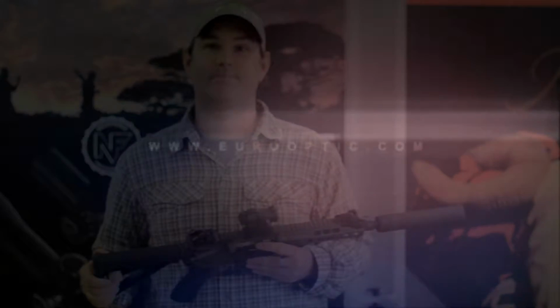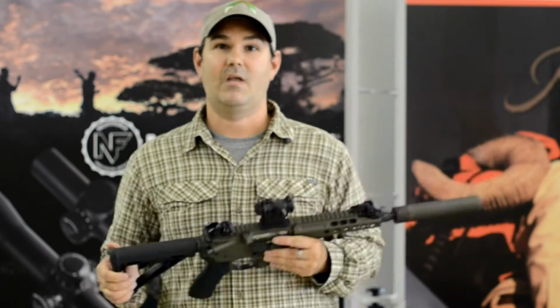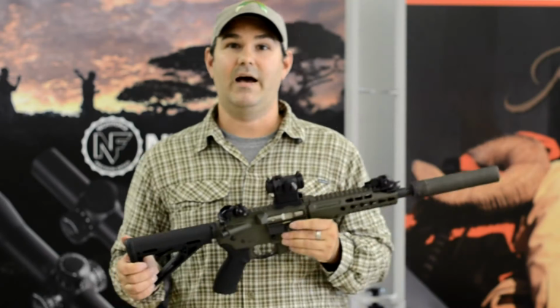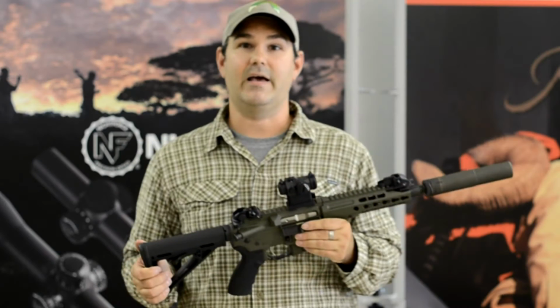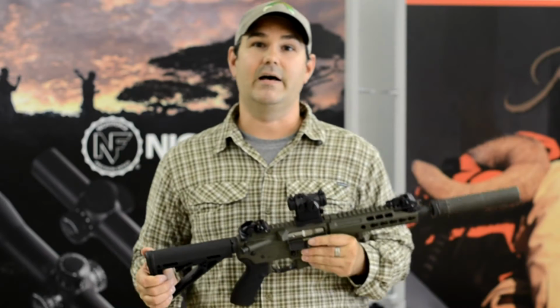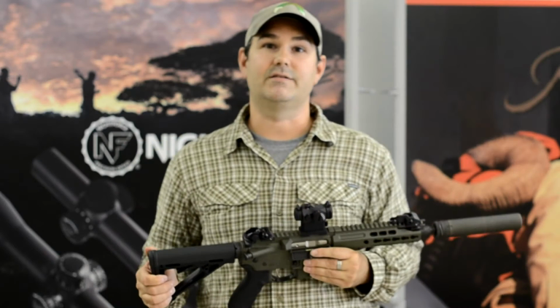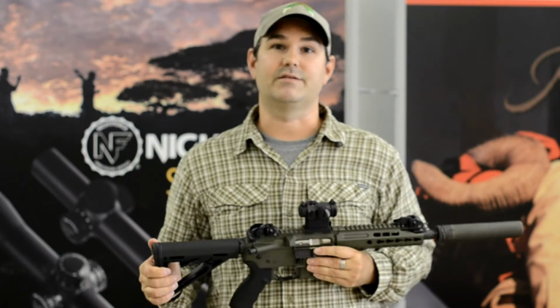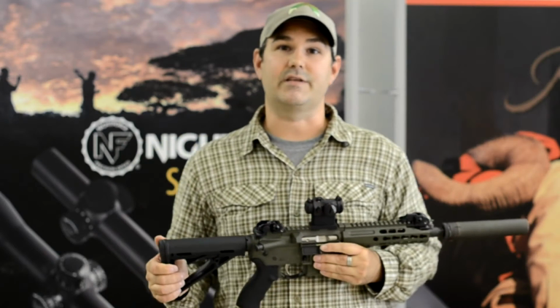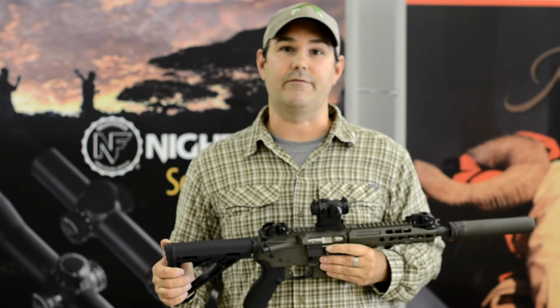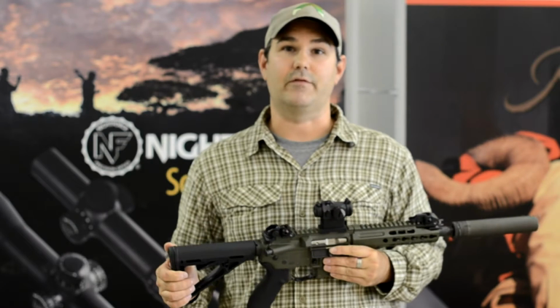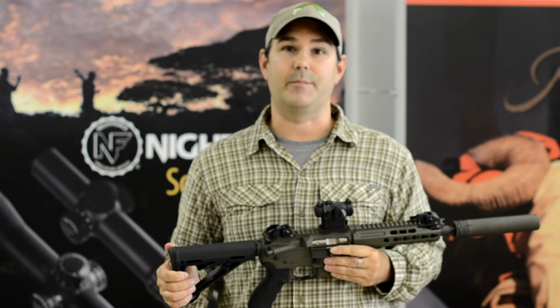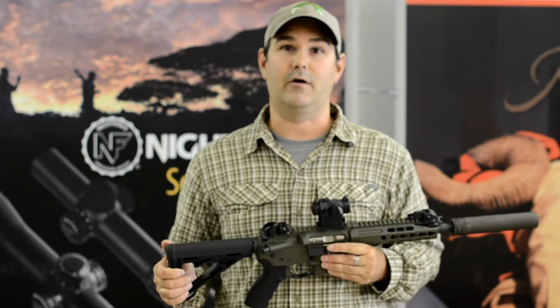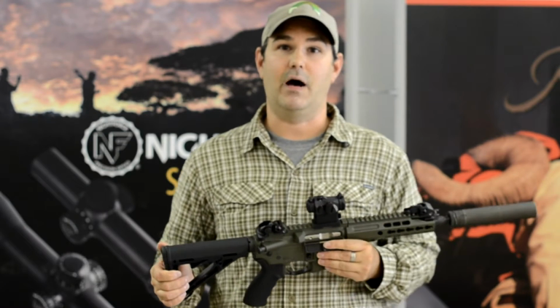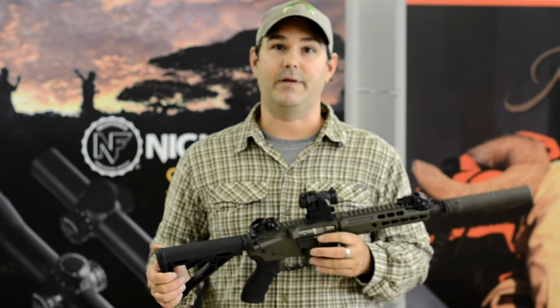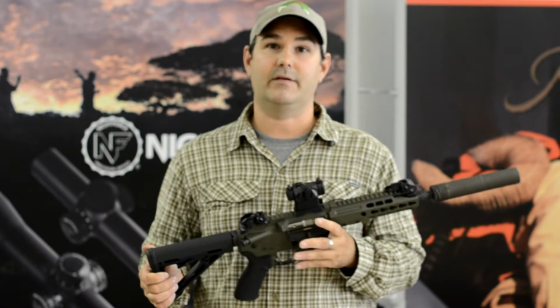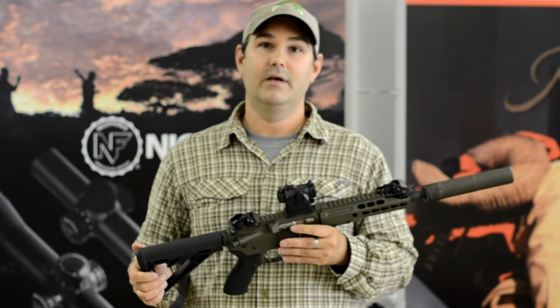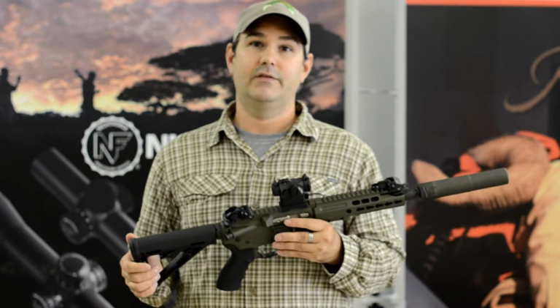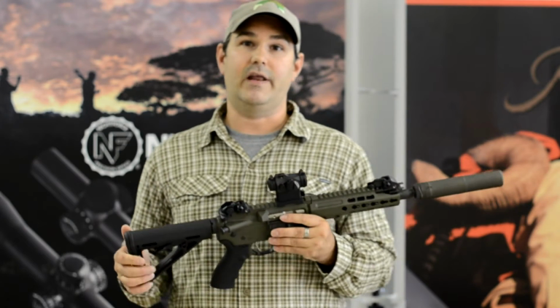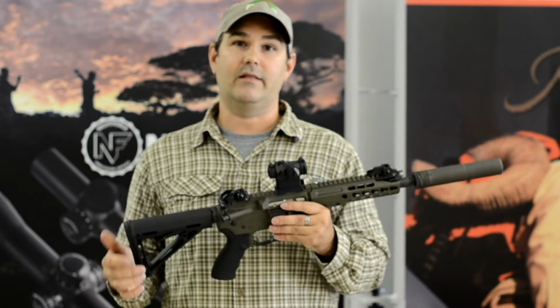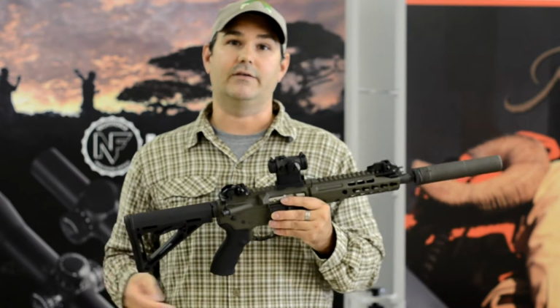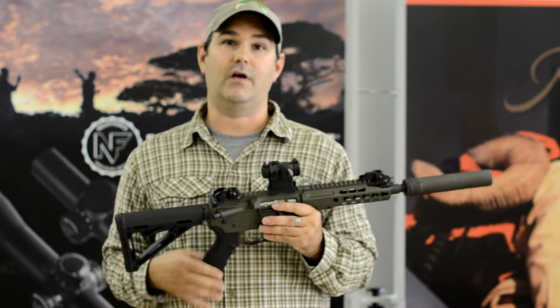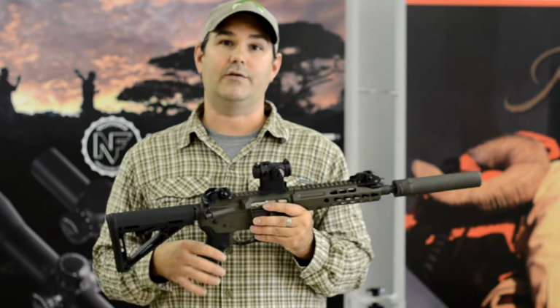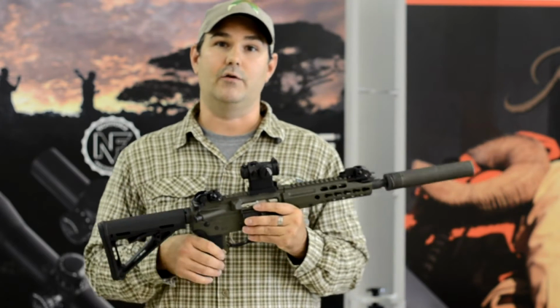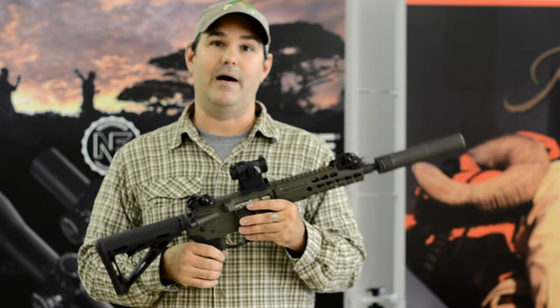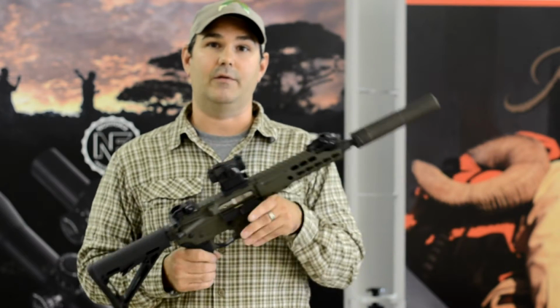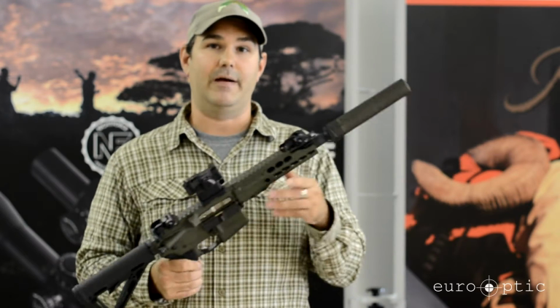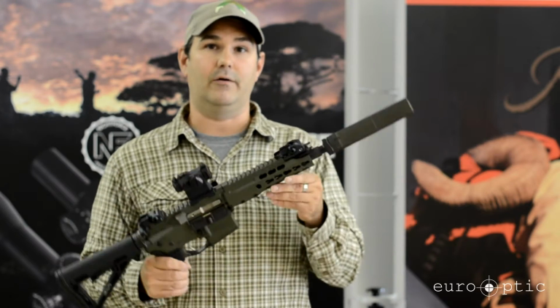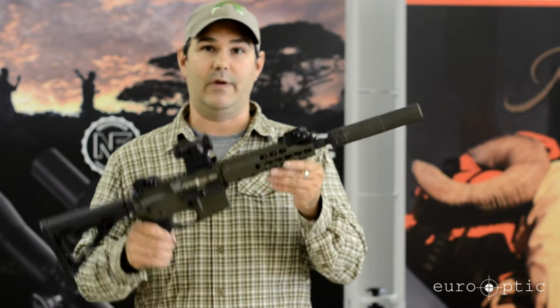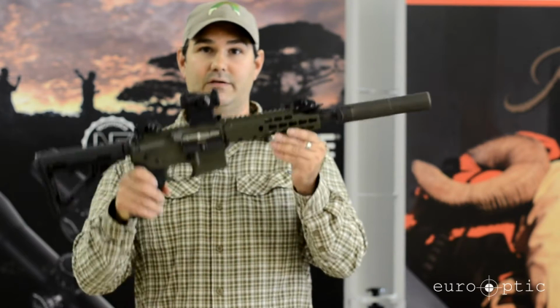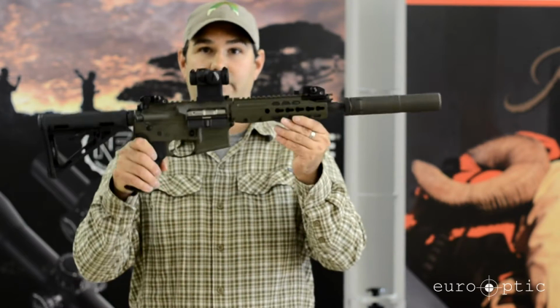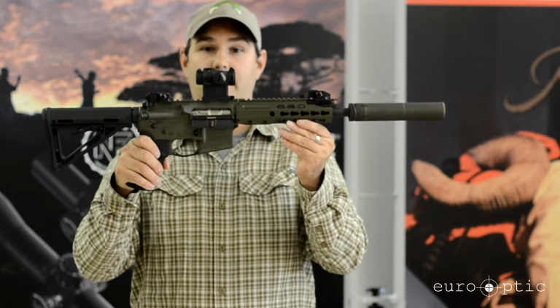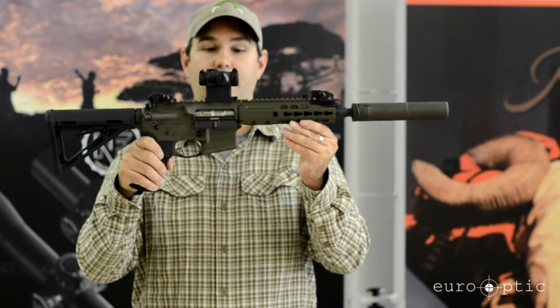Hi guys, this is Kiefer from Yarrow Optic. Today I'd like to talk to you about the Barrett Rec7 rifle.